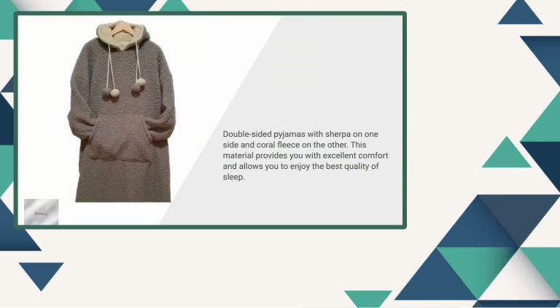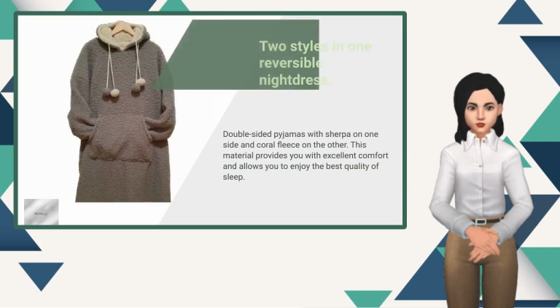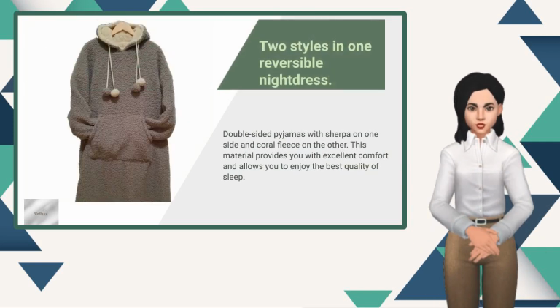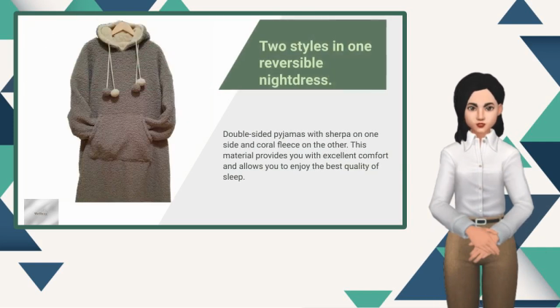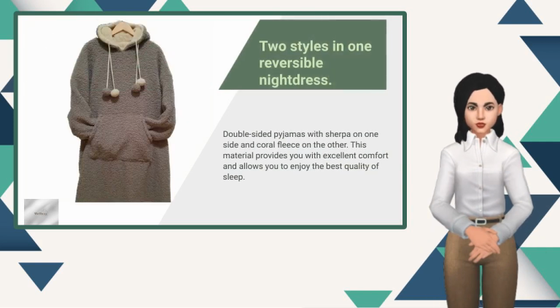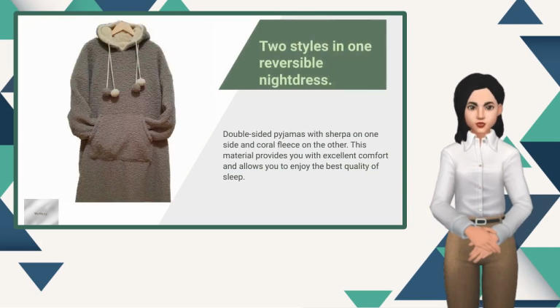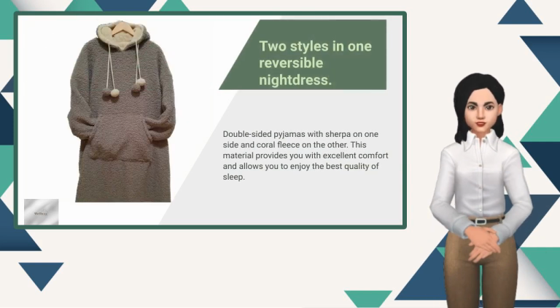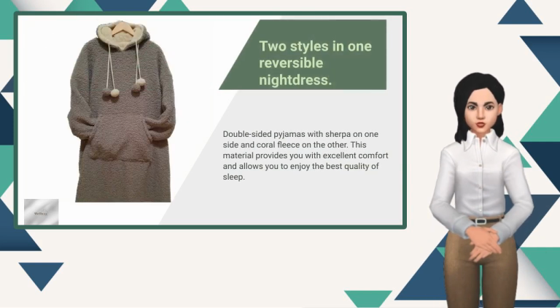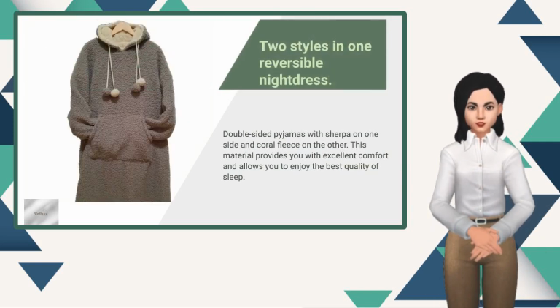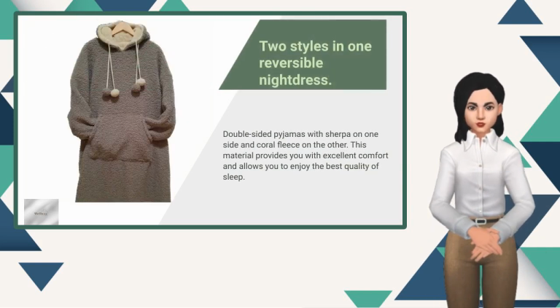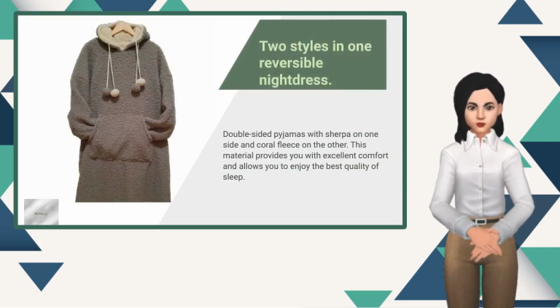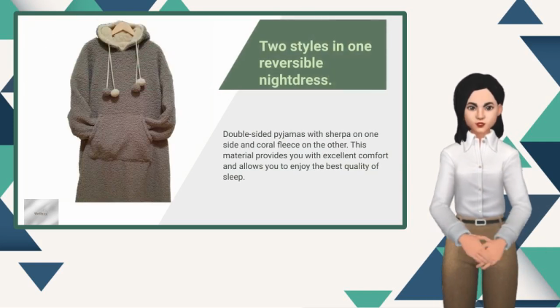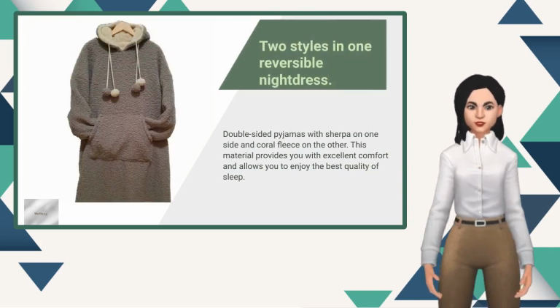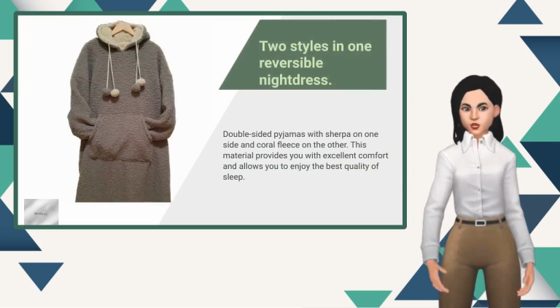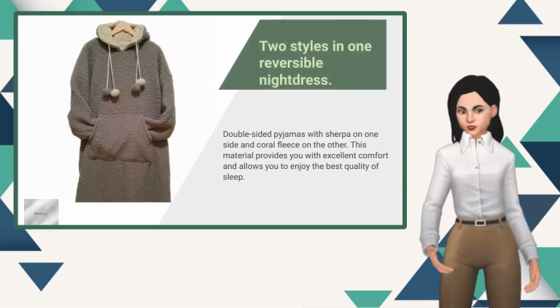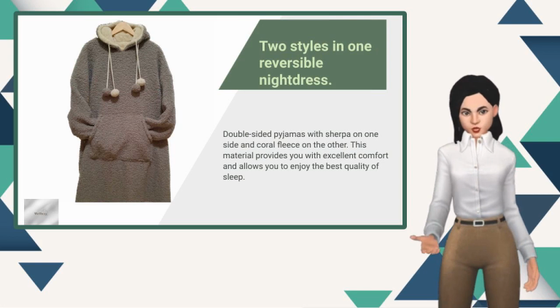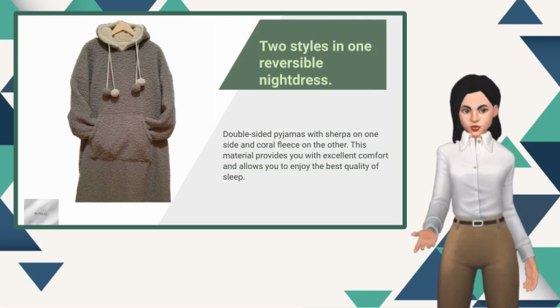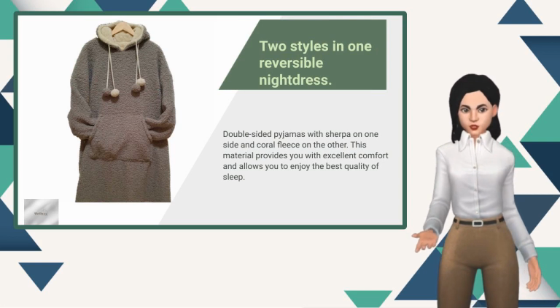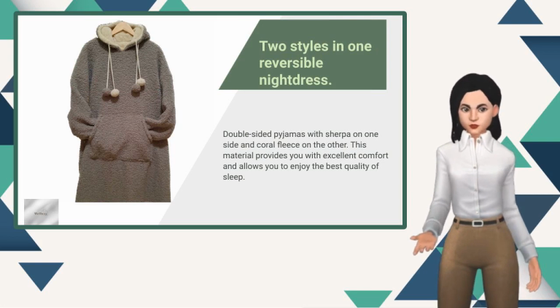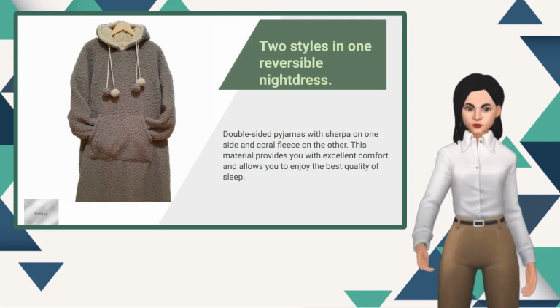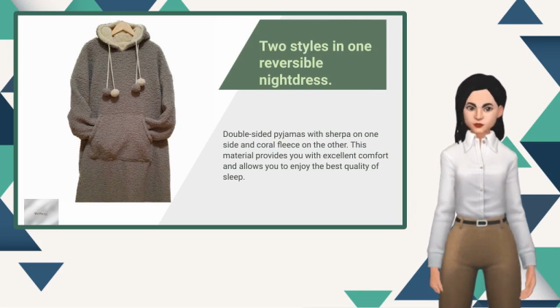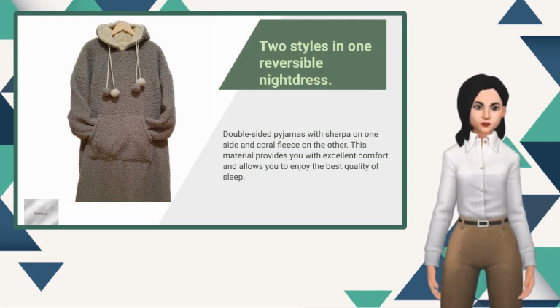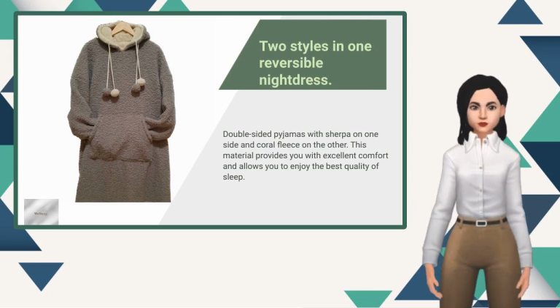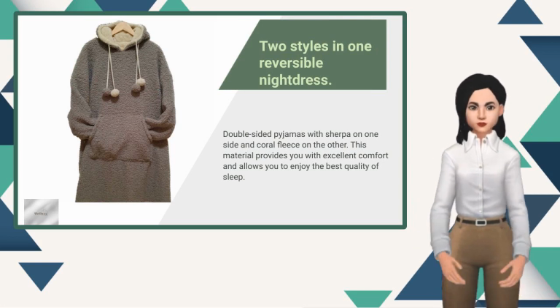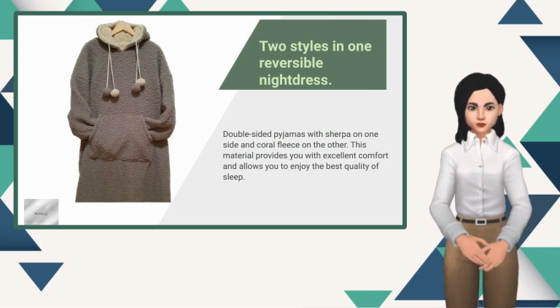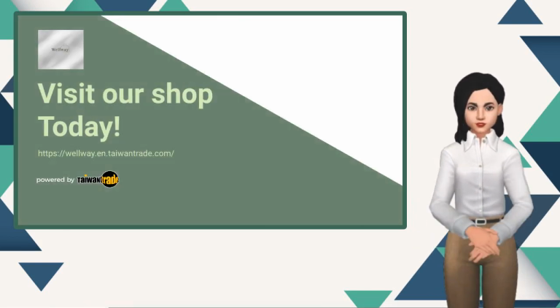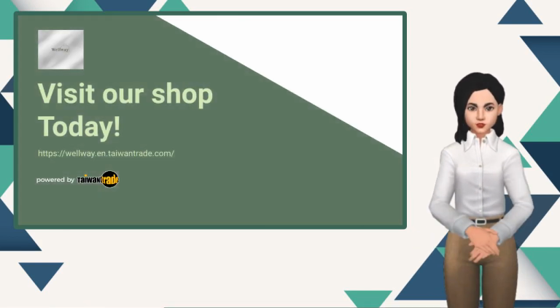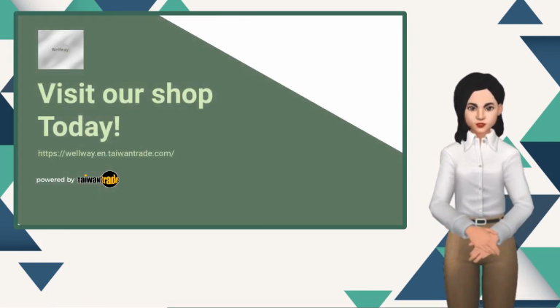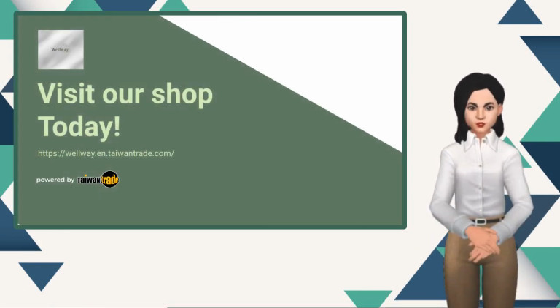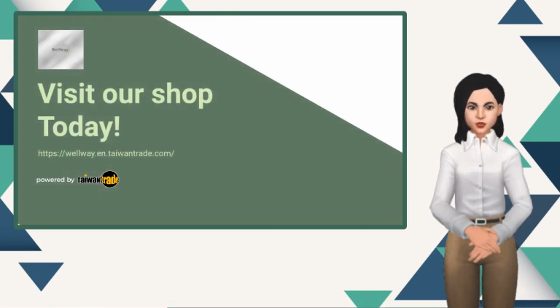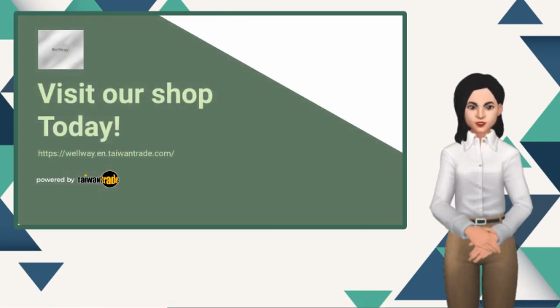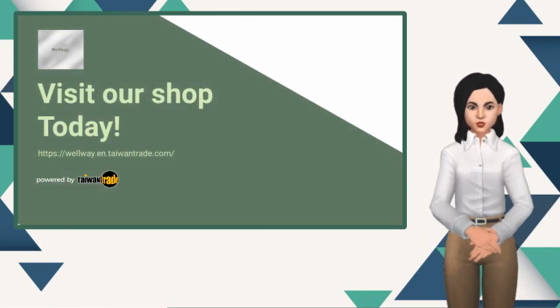Multiple ways to wear one piece of clothing — show off your fashionable style. Click the link and visit our shop.